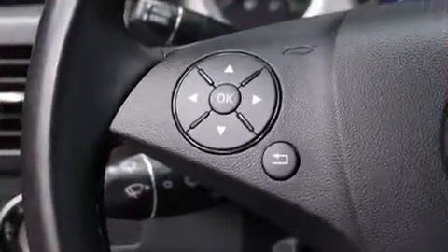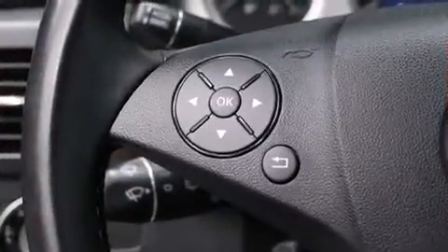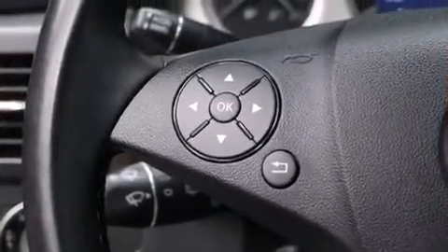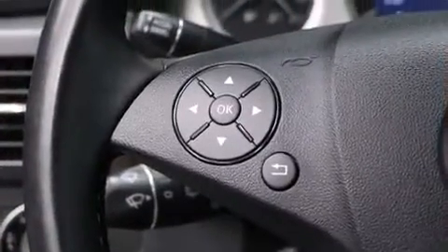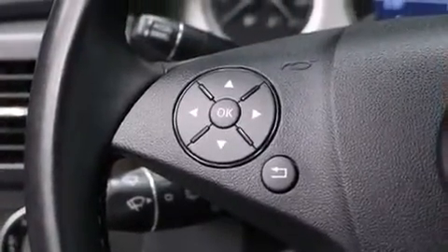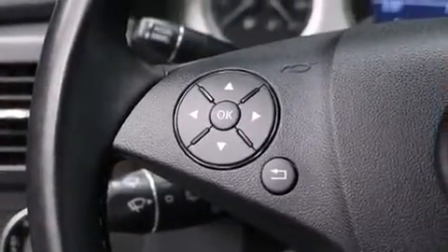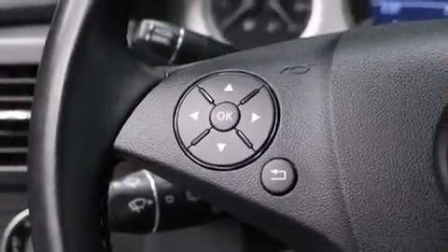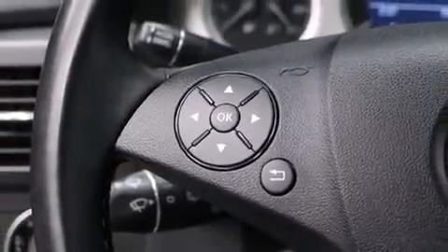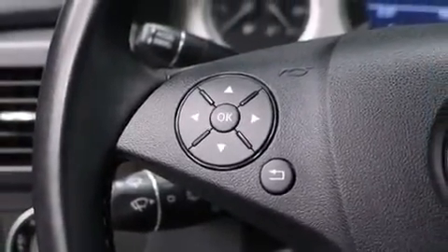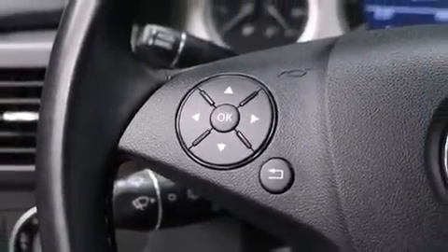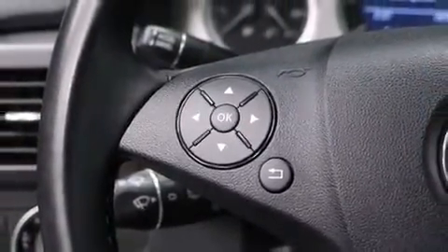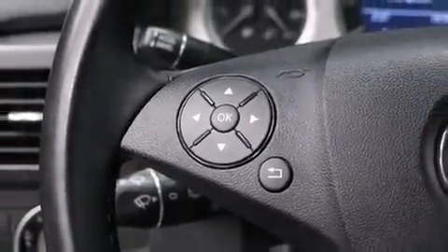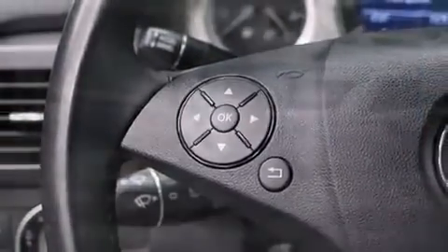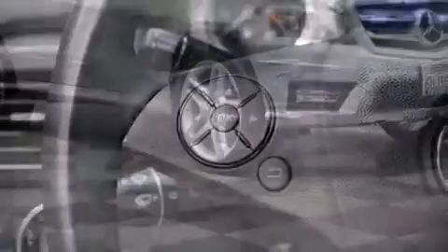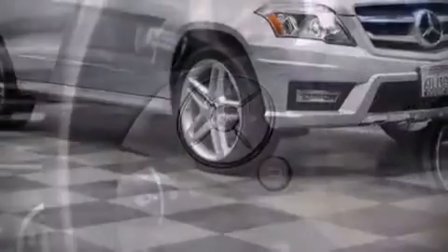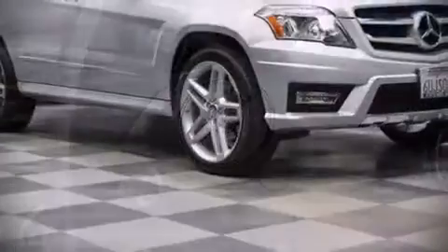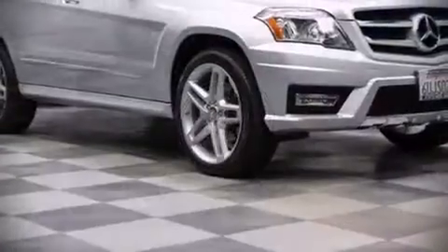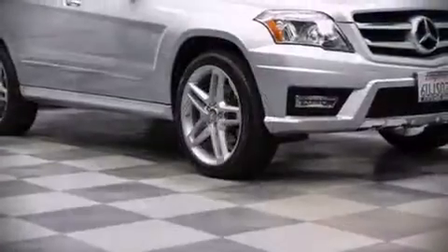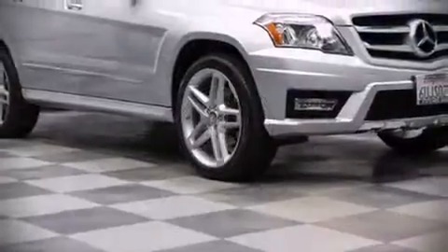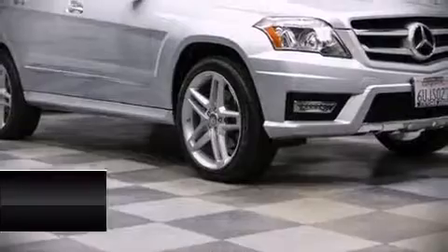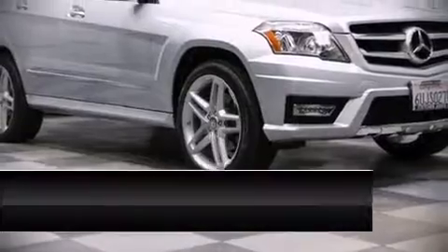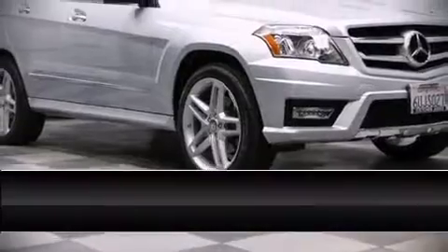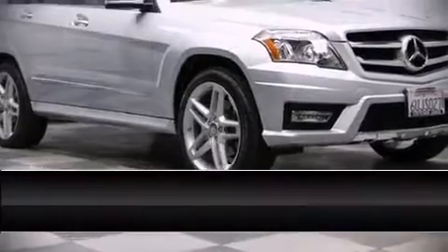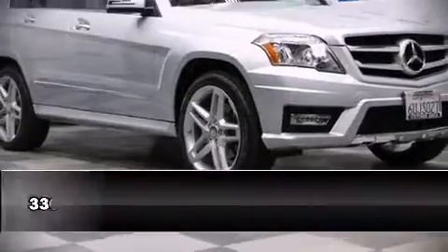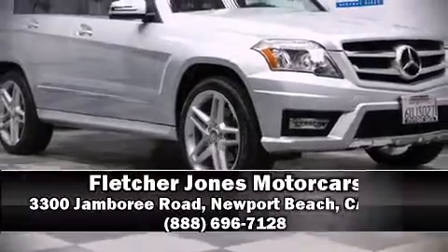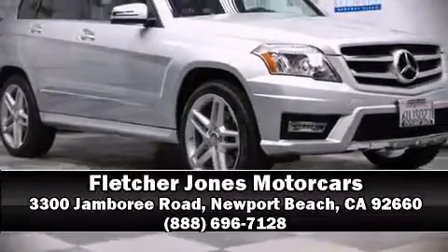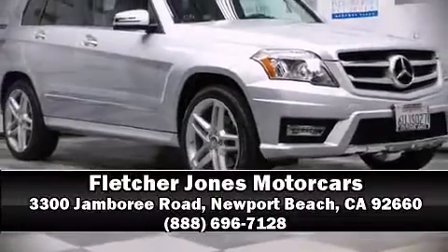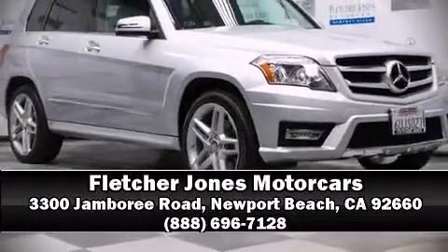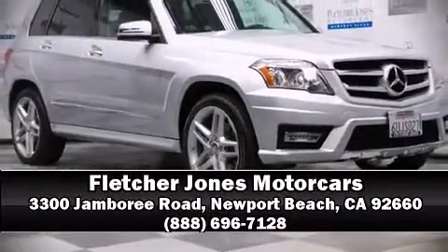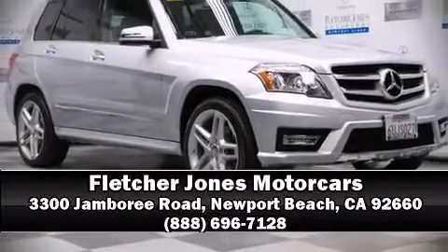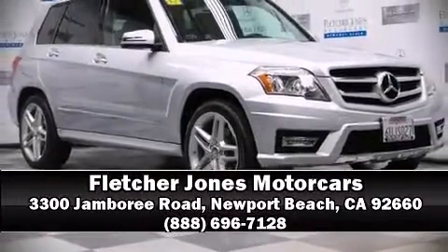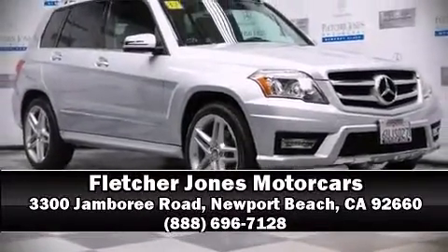Our sales staff will help you find the vehicle you've been searching for. Come on in and take a test drive.